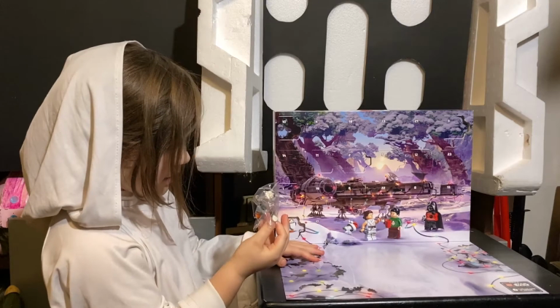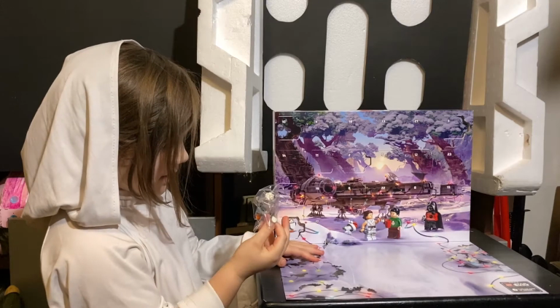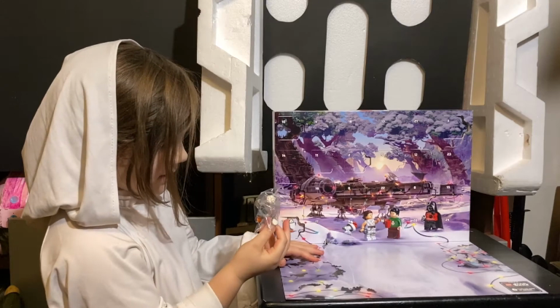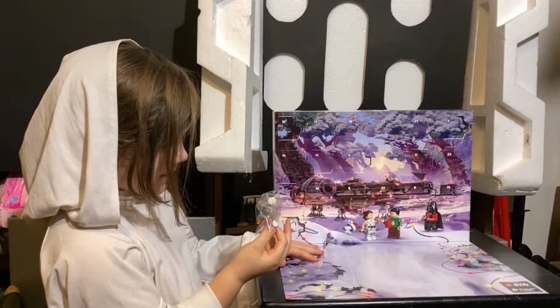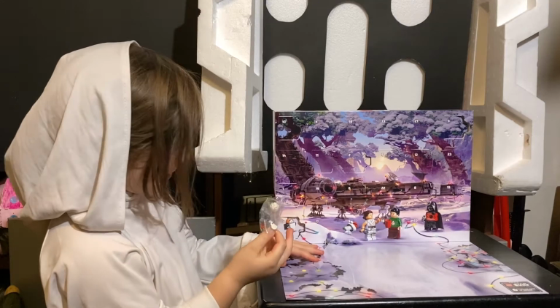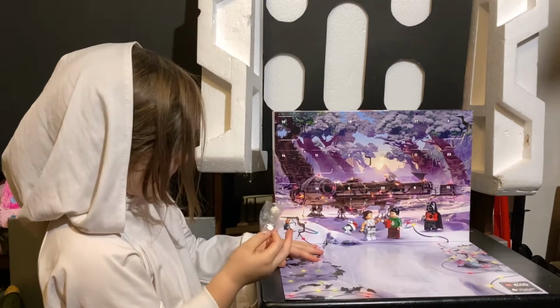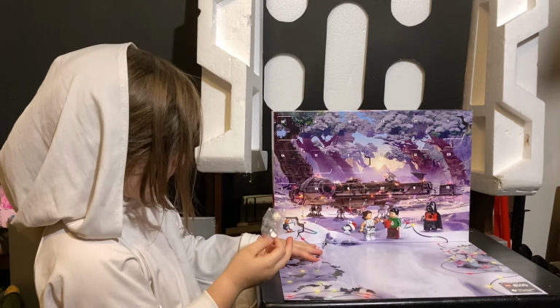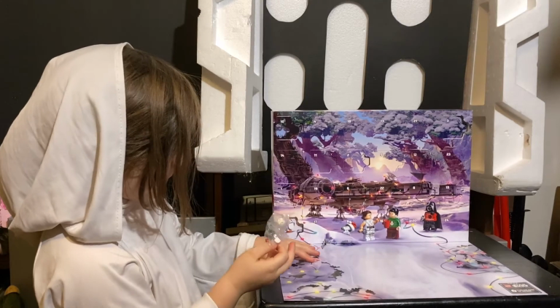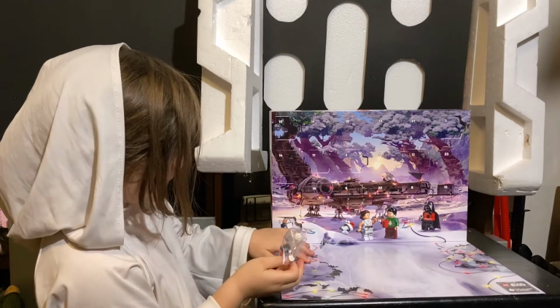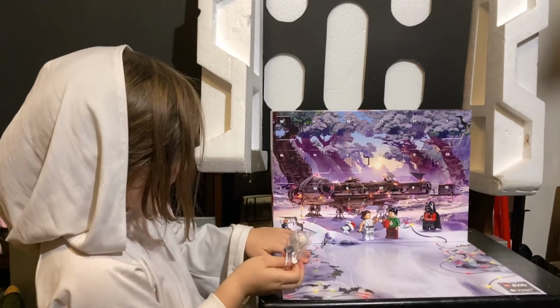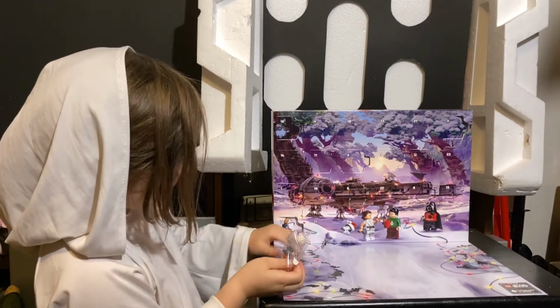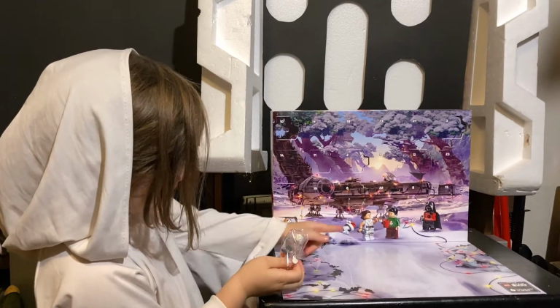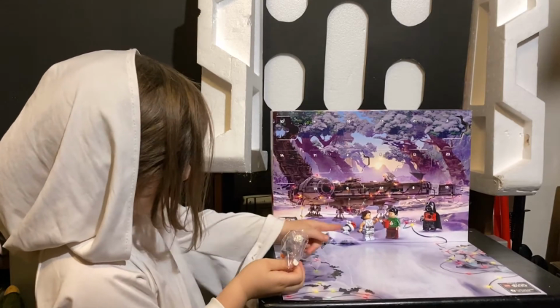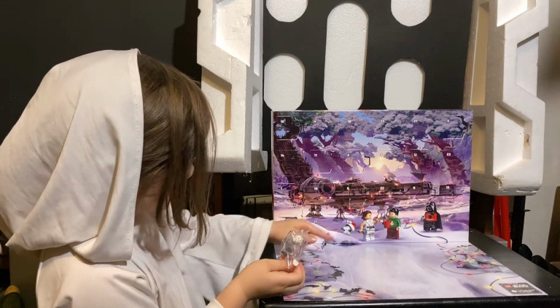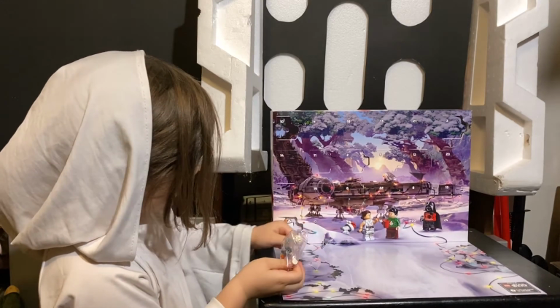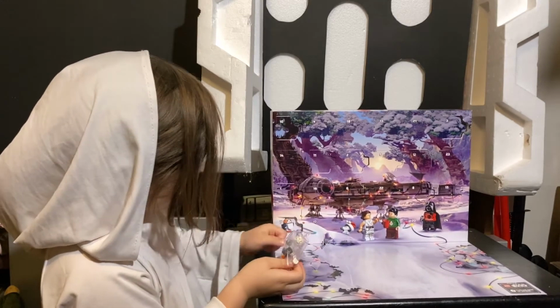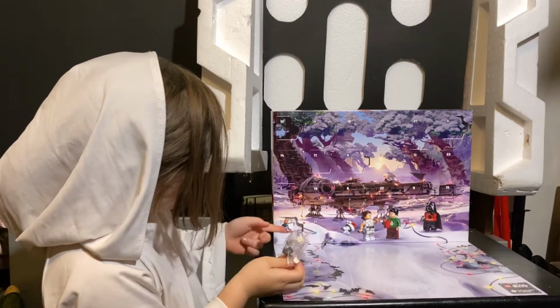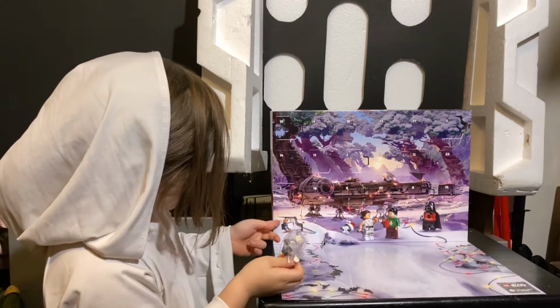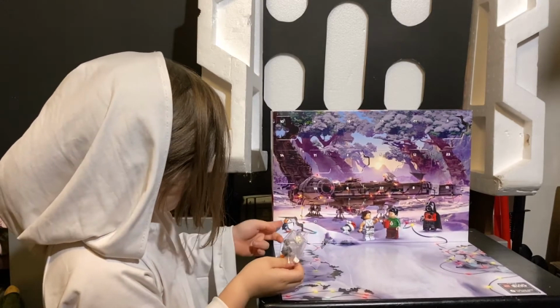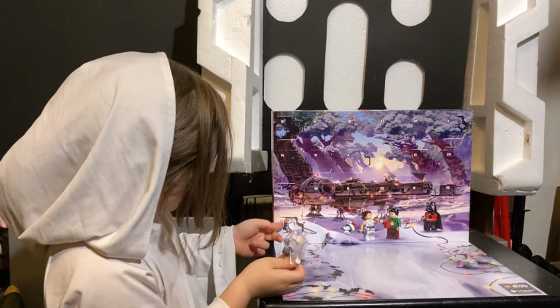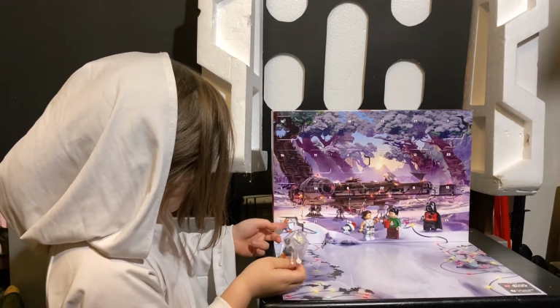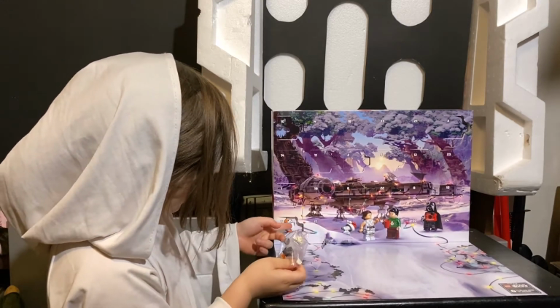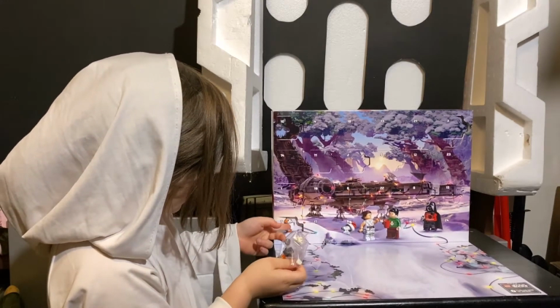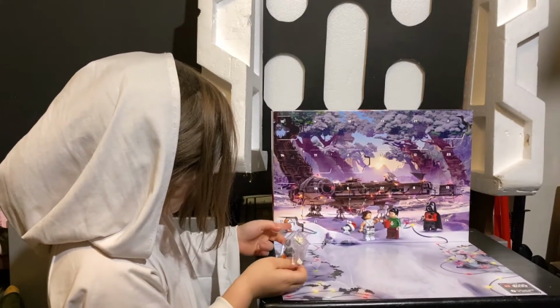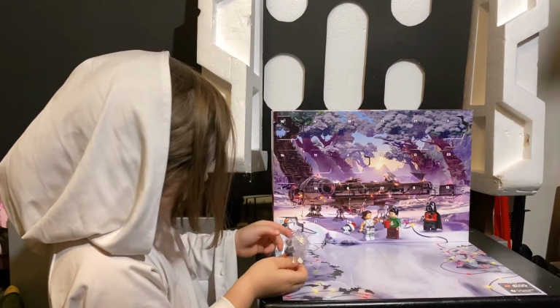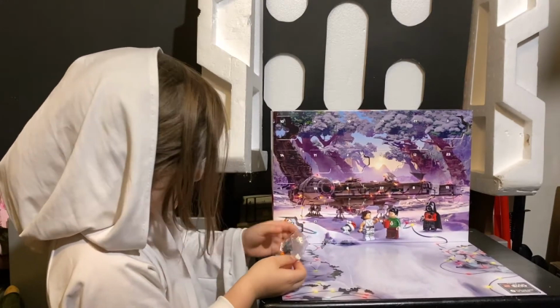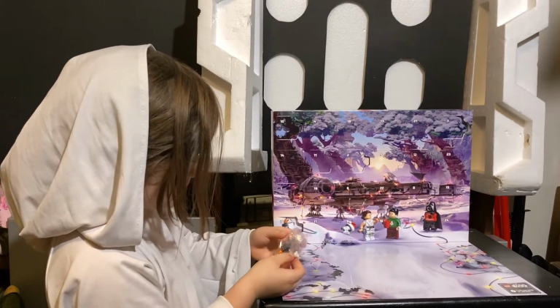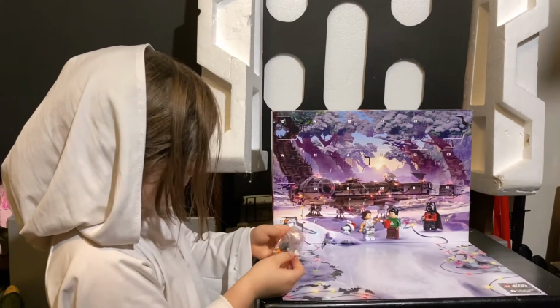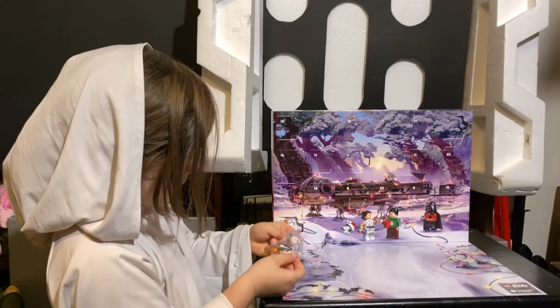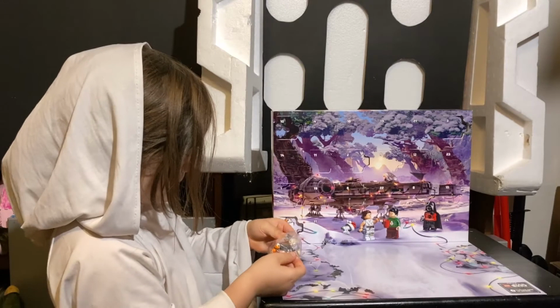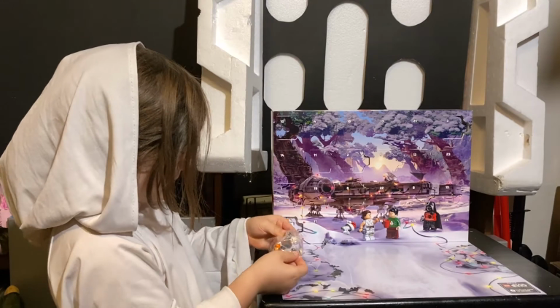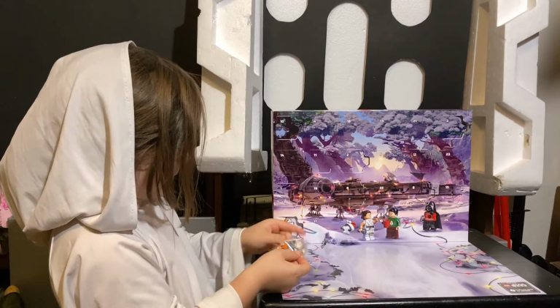What does it look like? Oh, we've got a Porg! Nice.